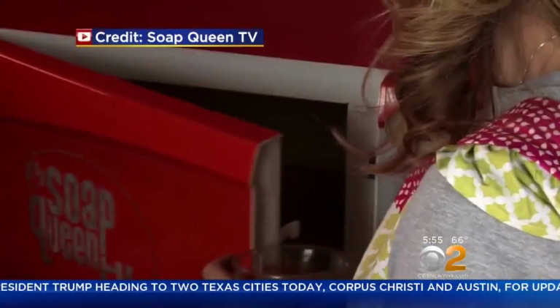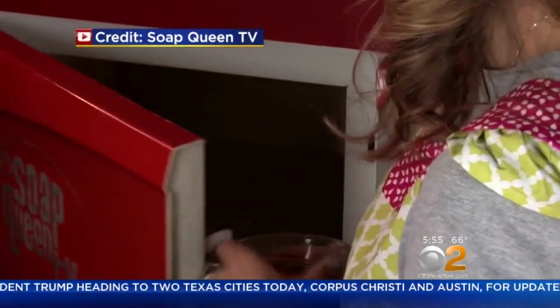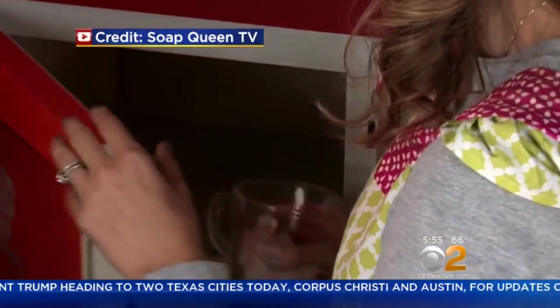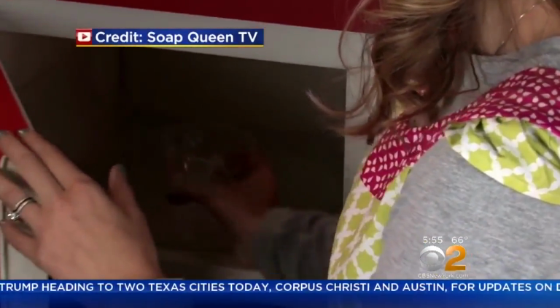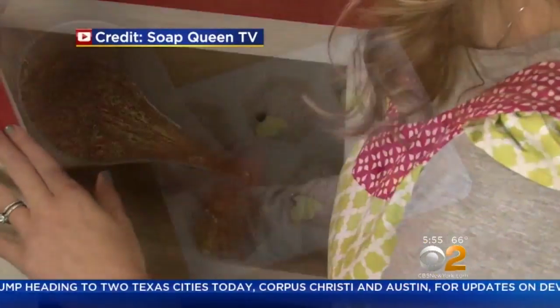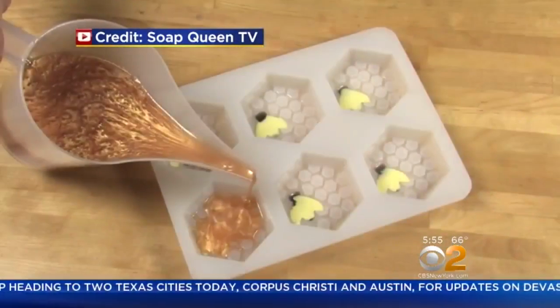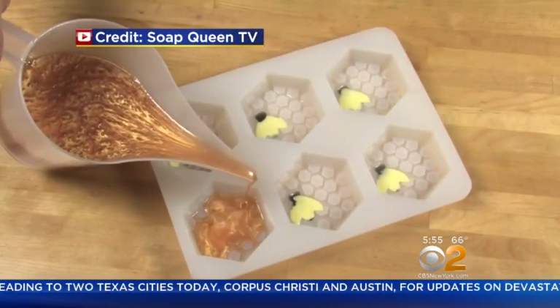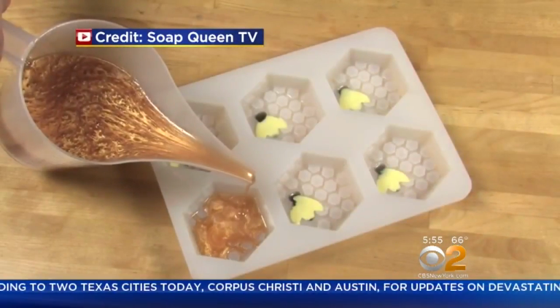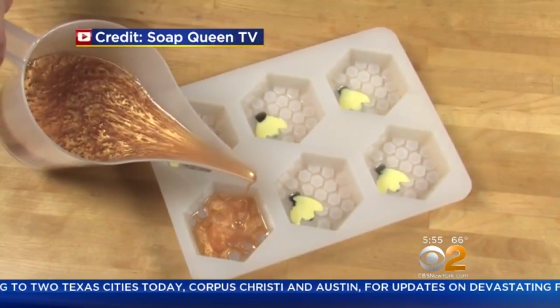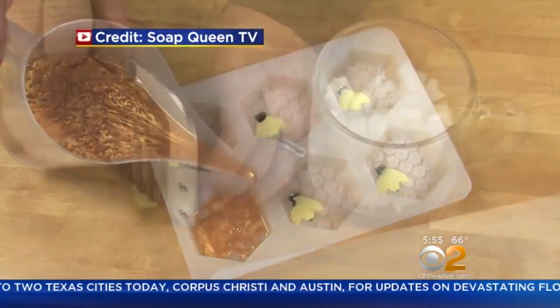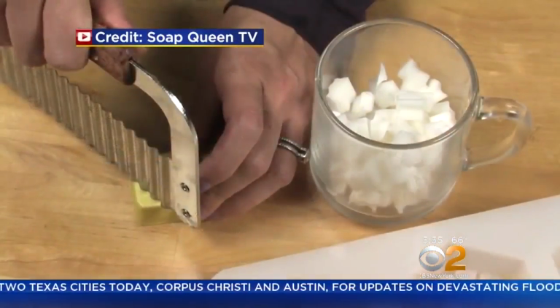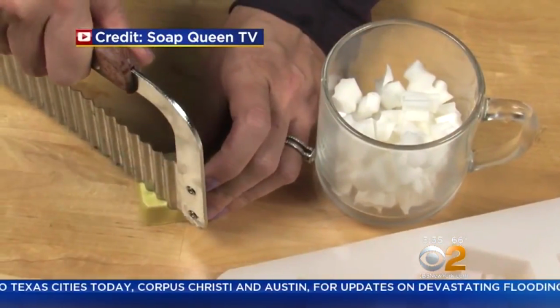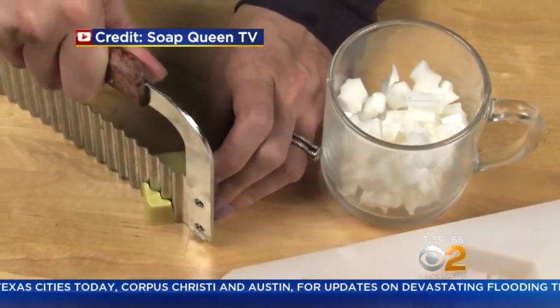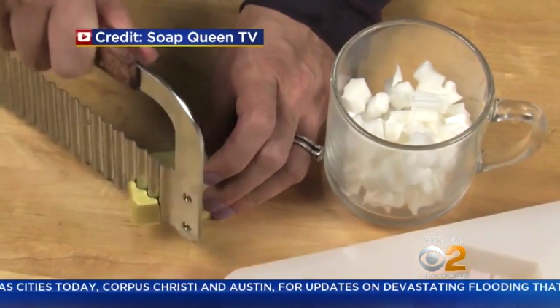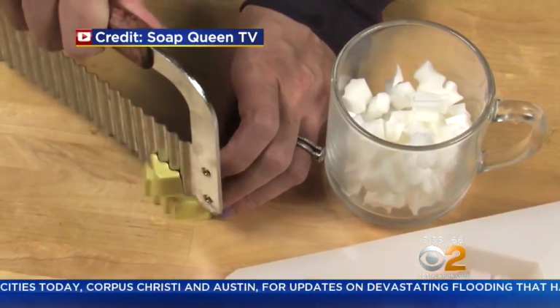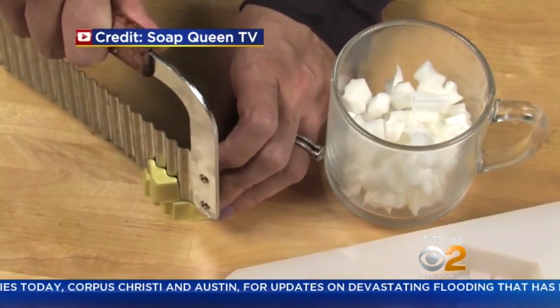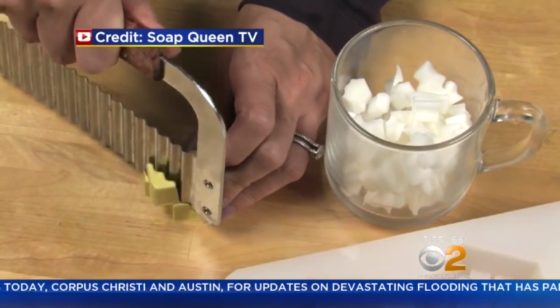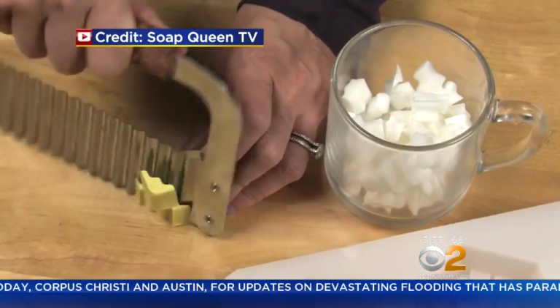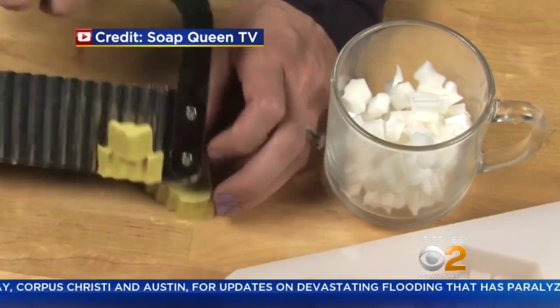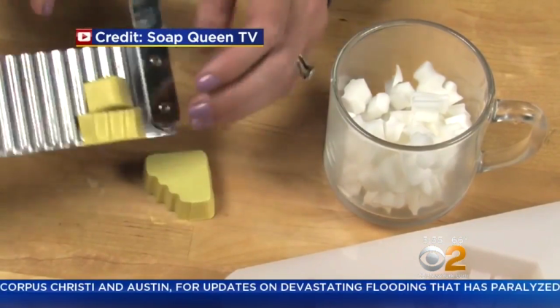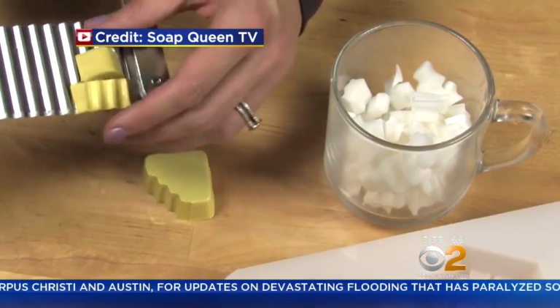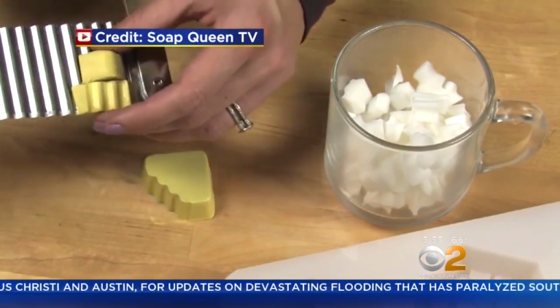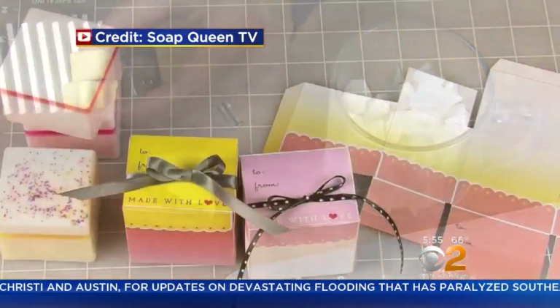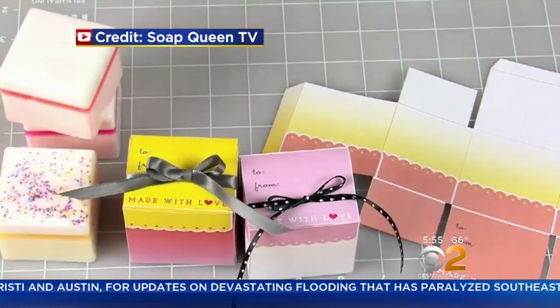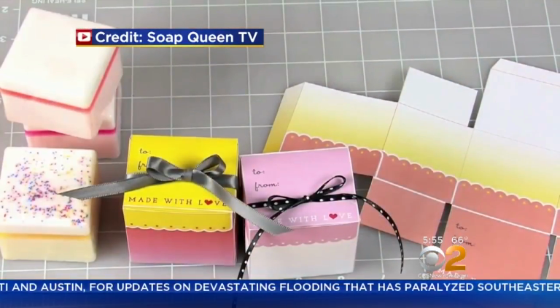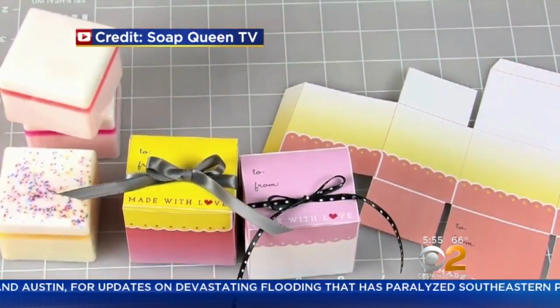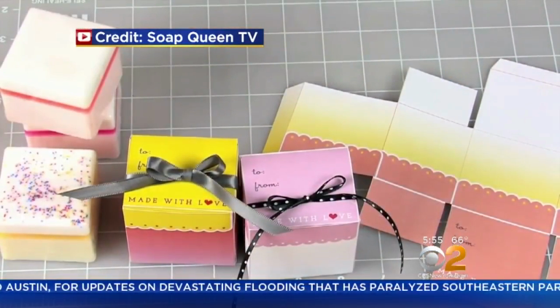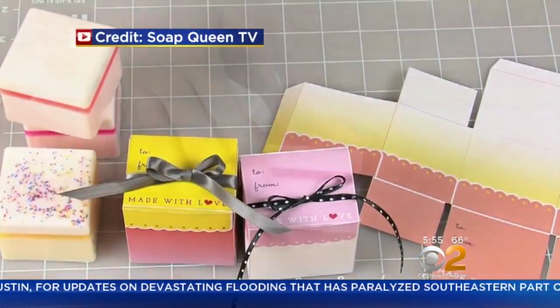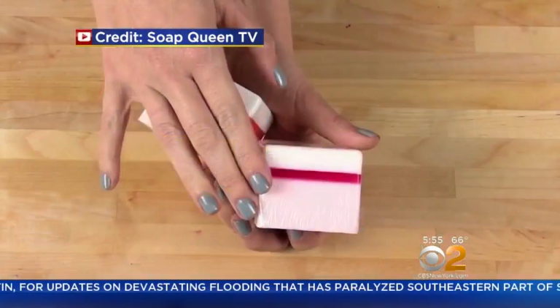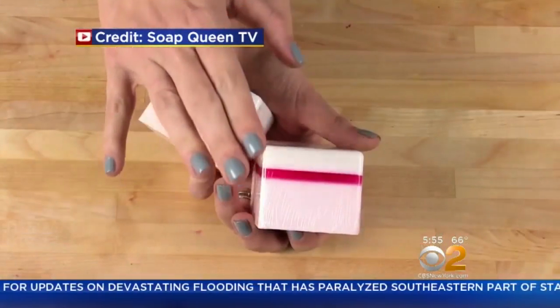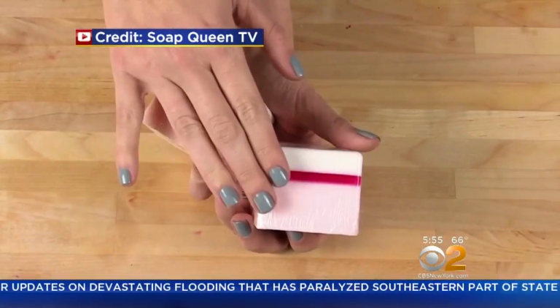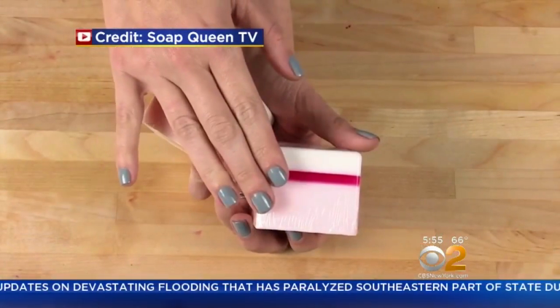Melt different color soaps, pour them into molds, or cut them to desired shapes. There's no rules — get creative. Give them as gifts or enjoy.